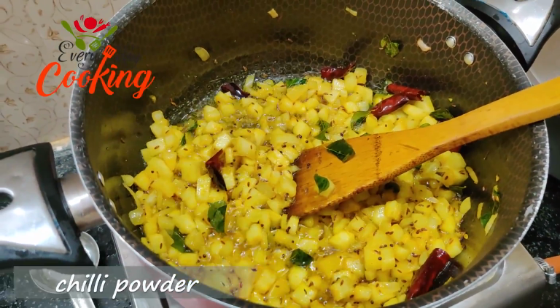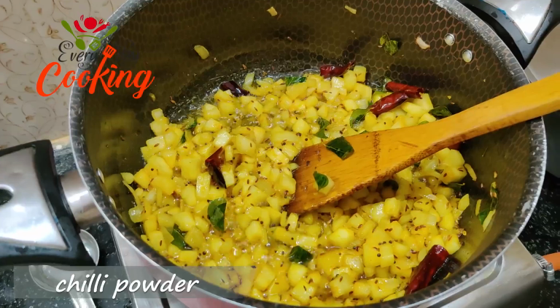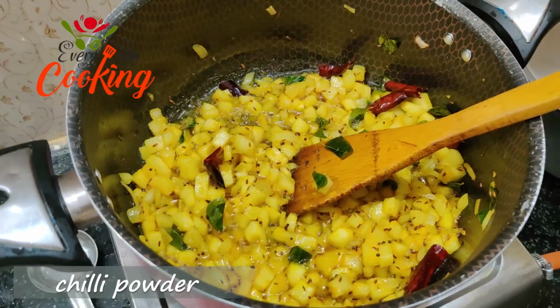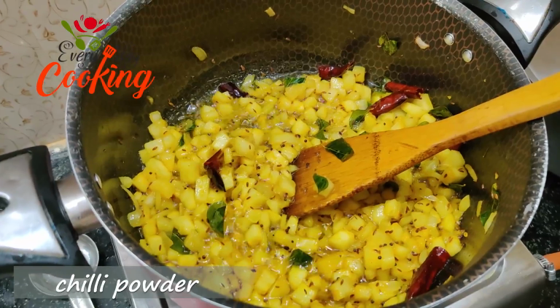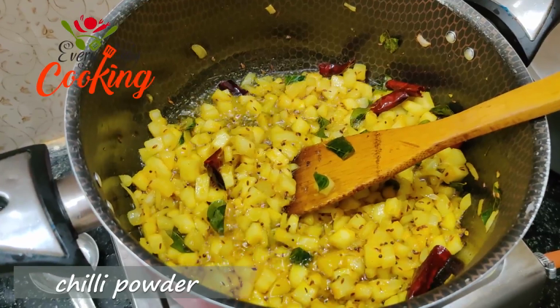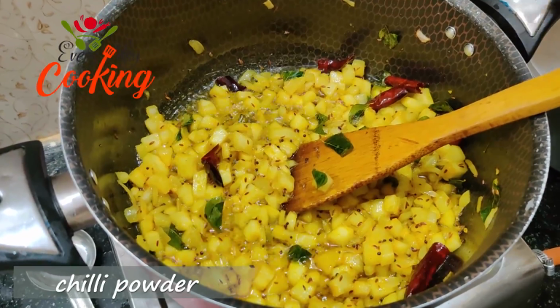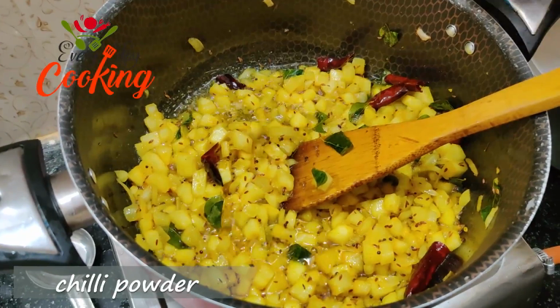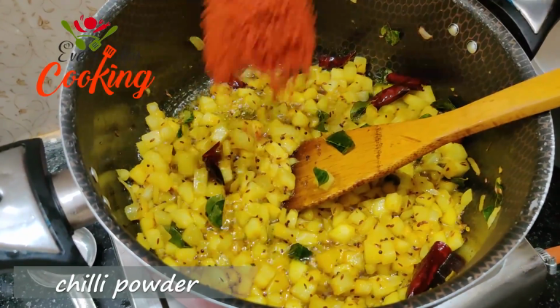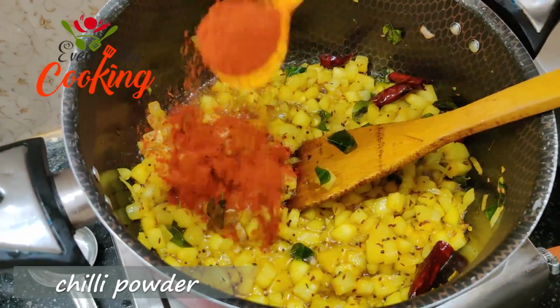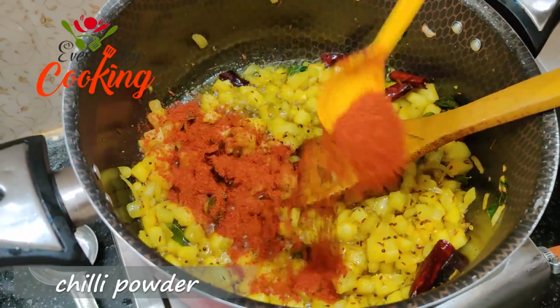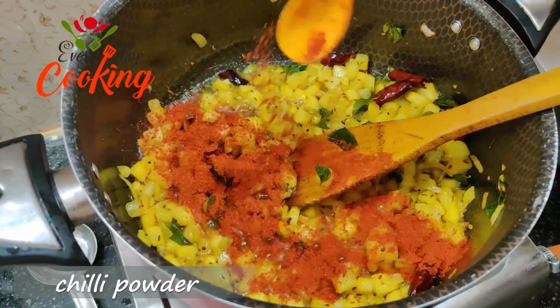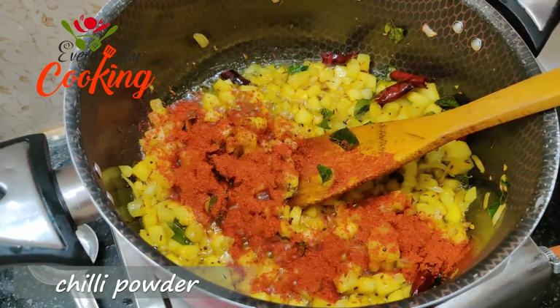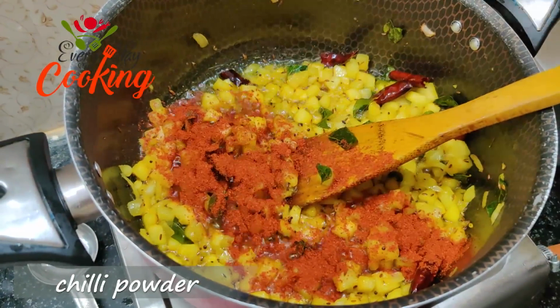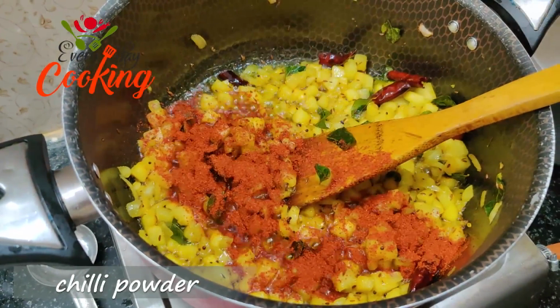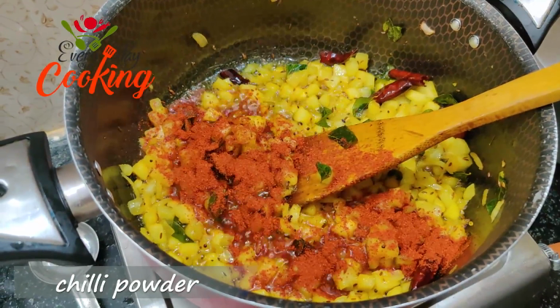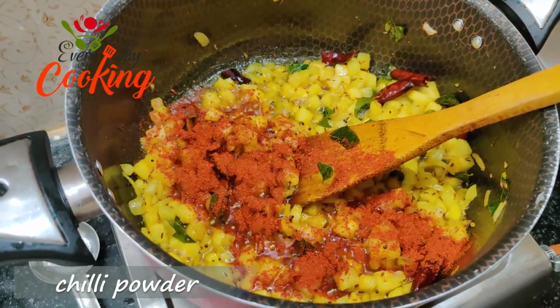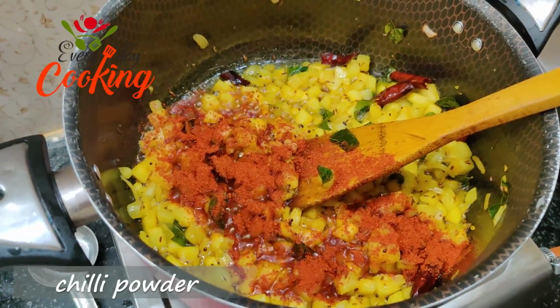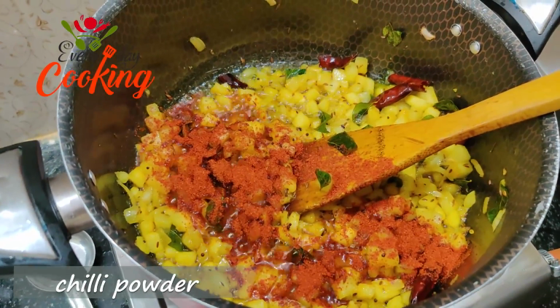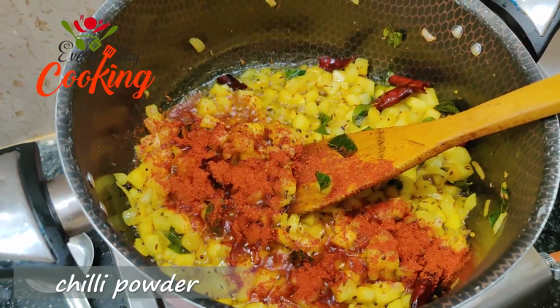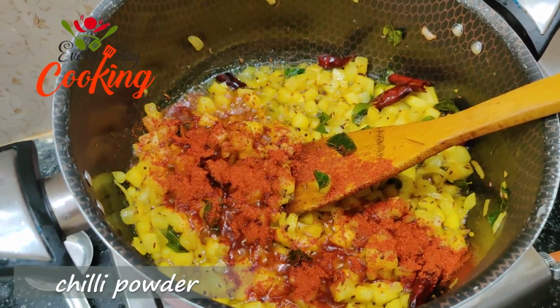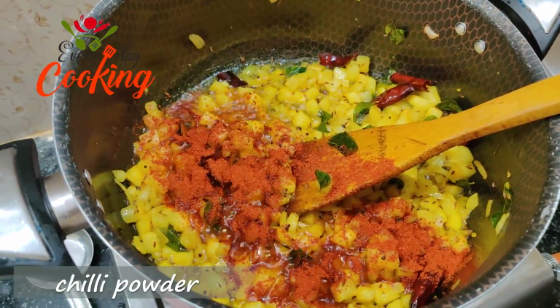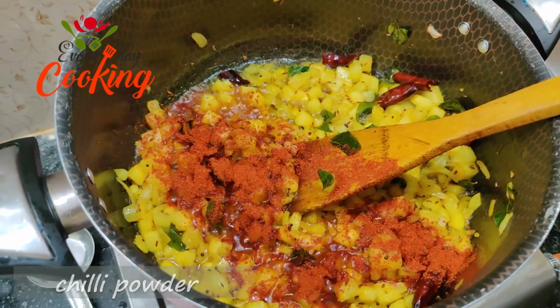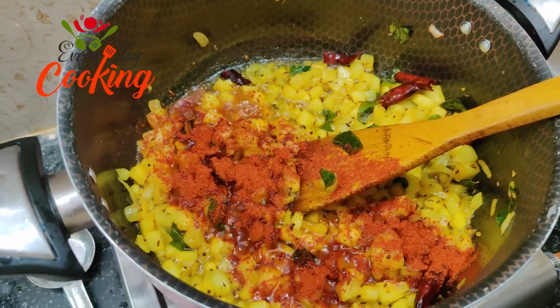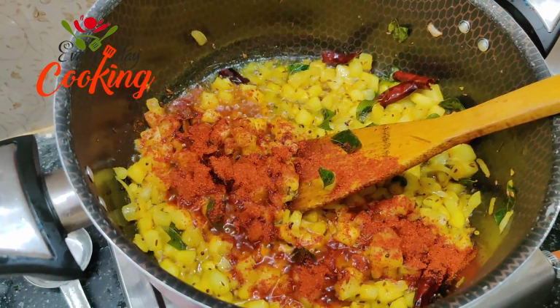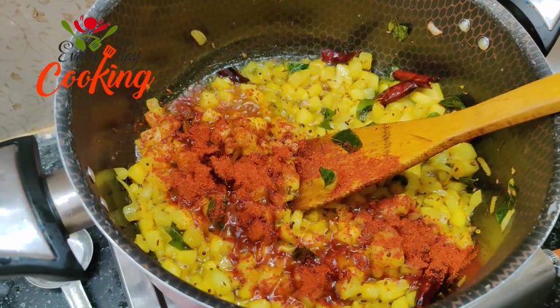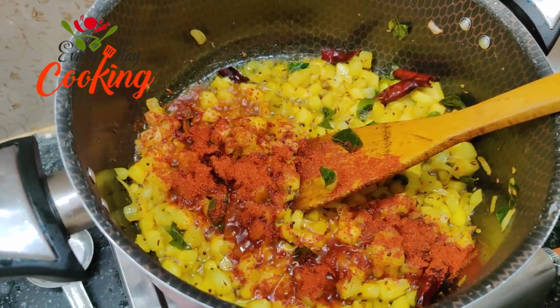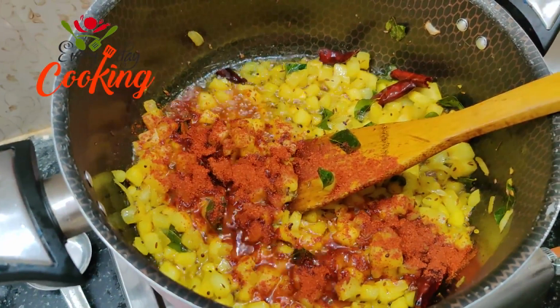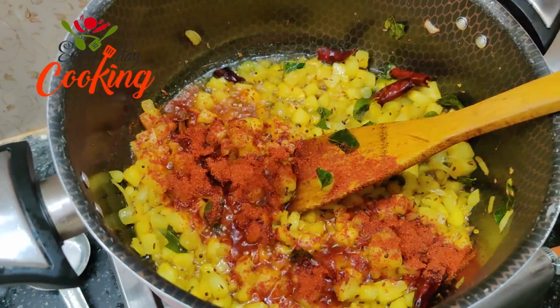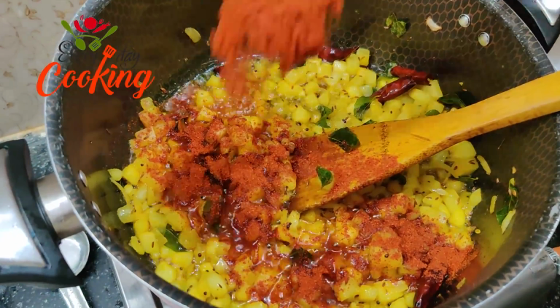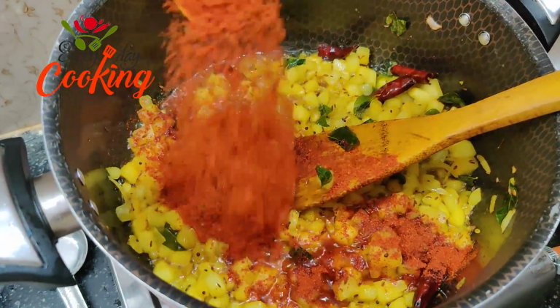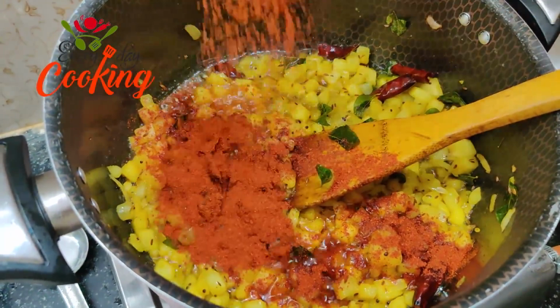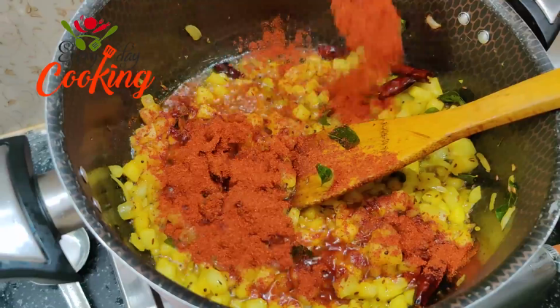I will cook for a minute and add 2 teaspoons of garlic. 2 teaspoons of garlic — adjust to your taste.